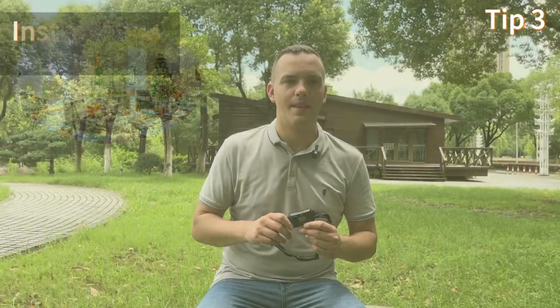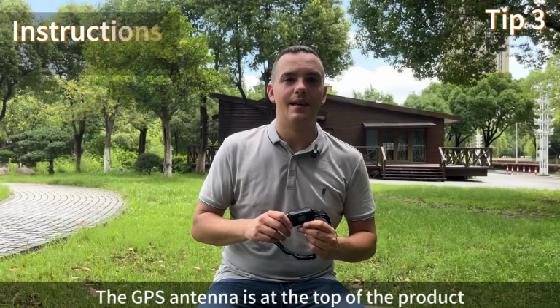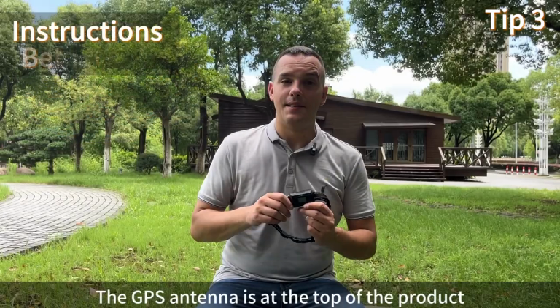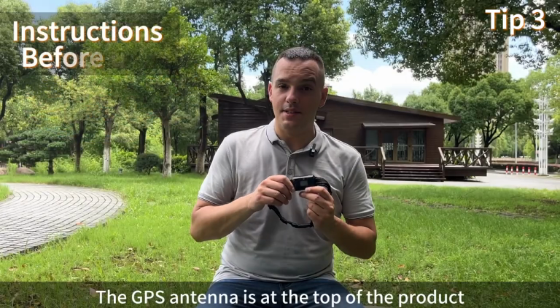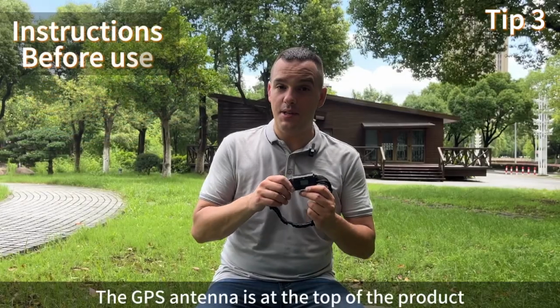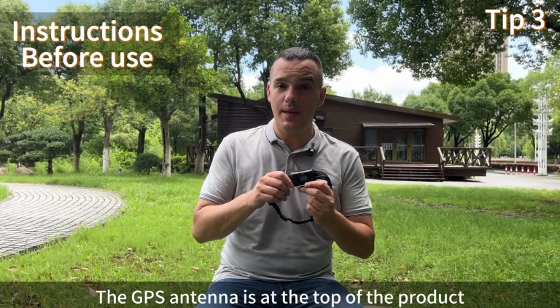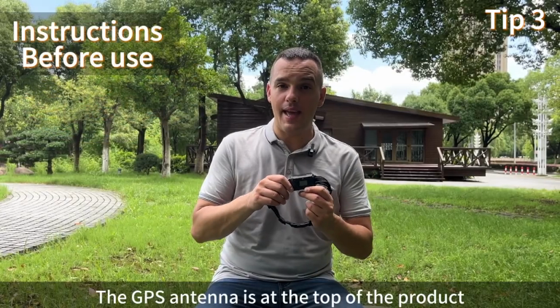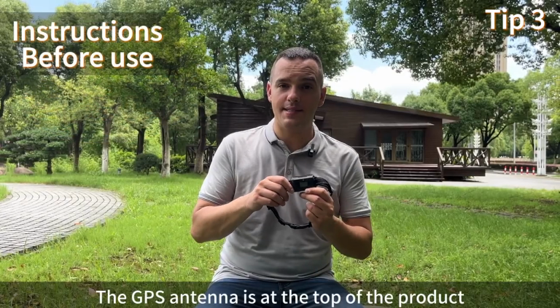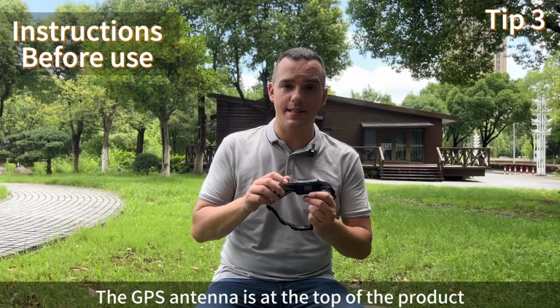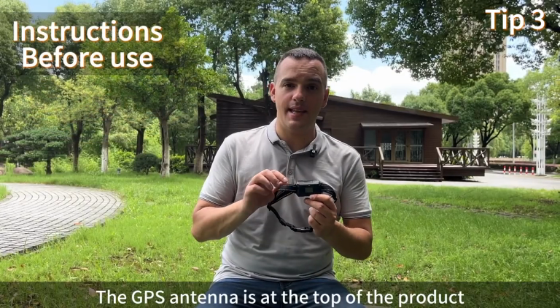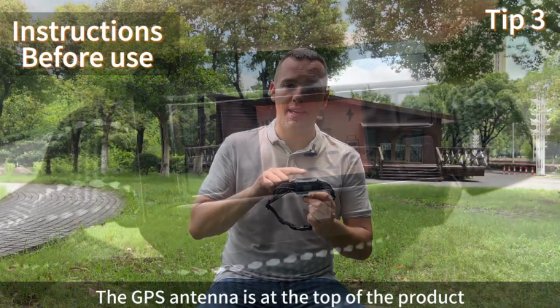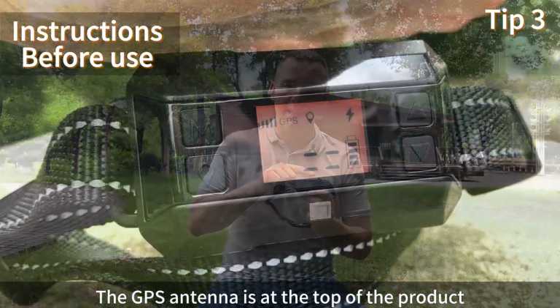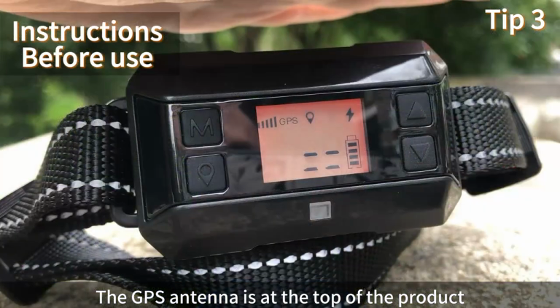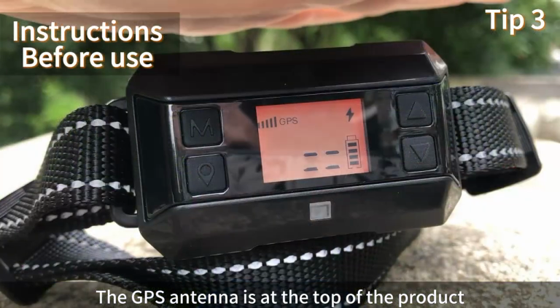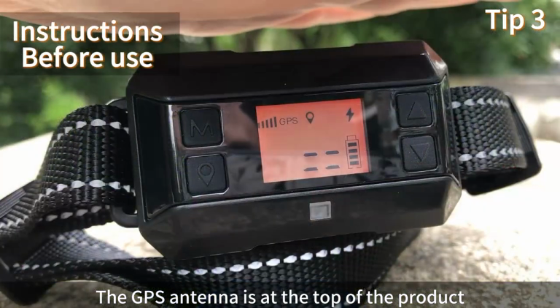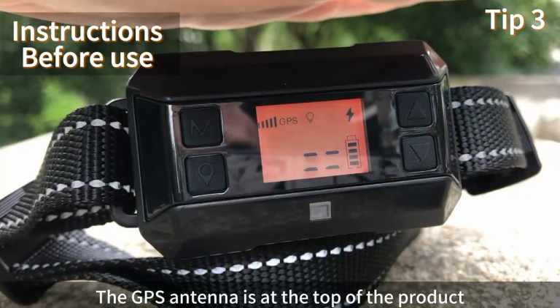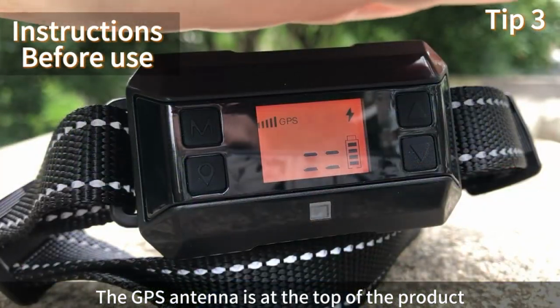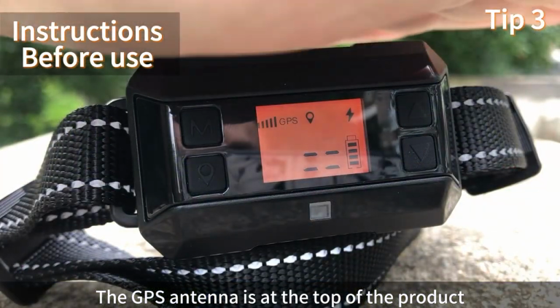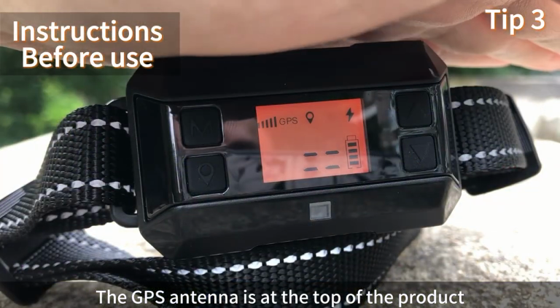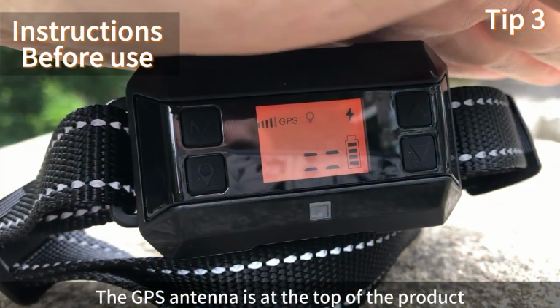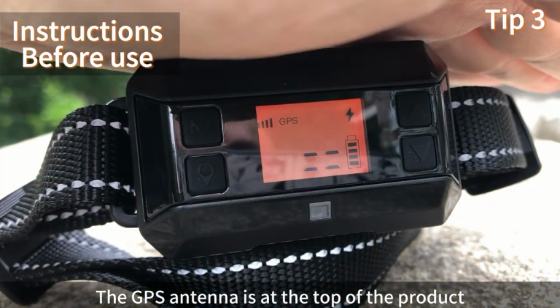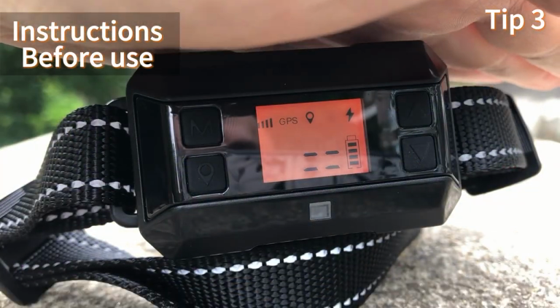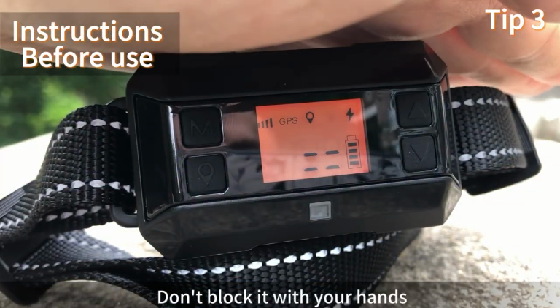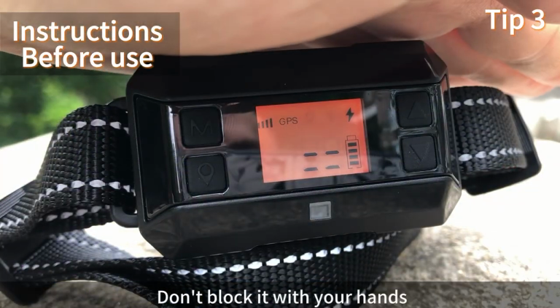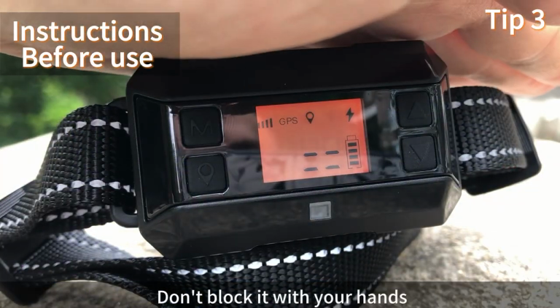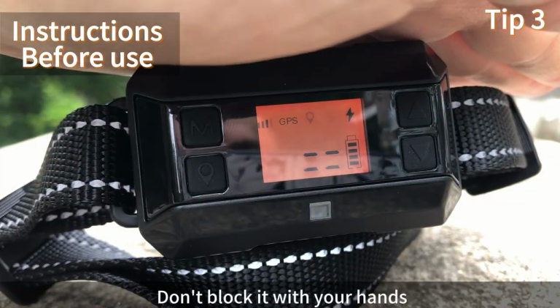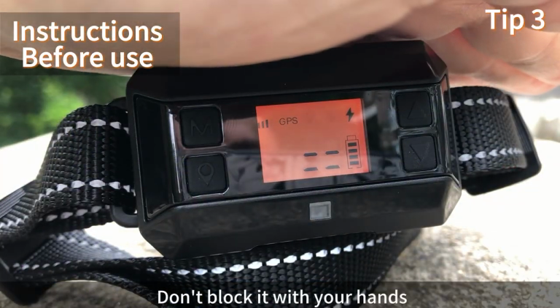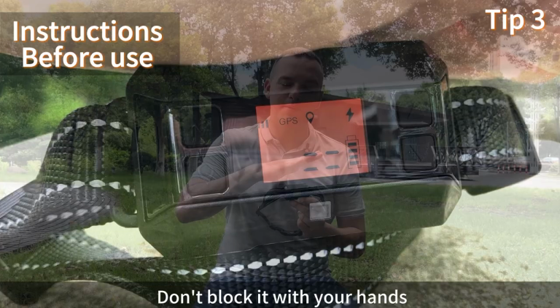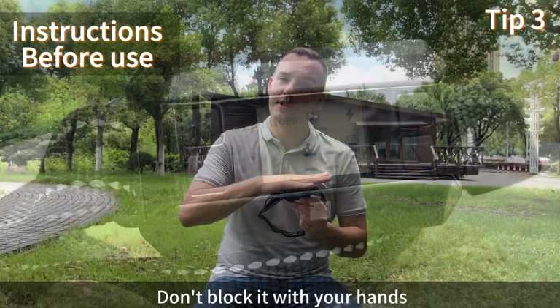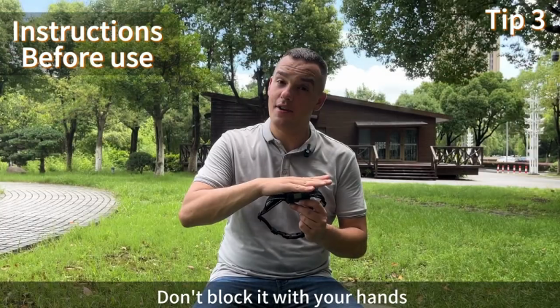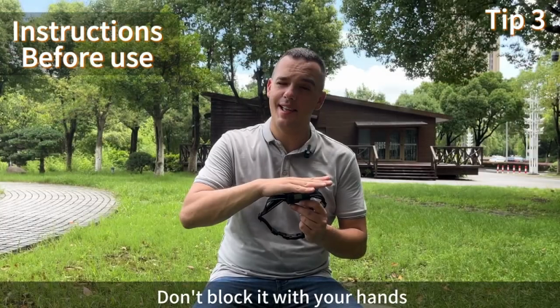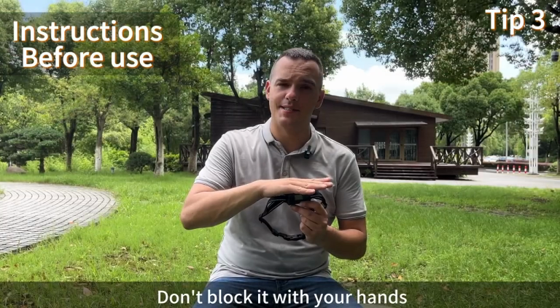The GPS antenna is at the top of the product. Don't block it with your hands.